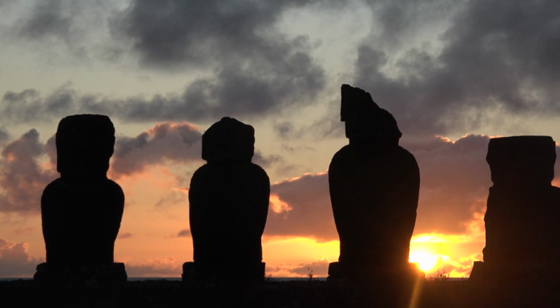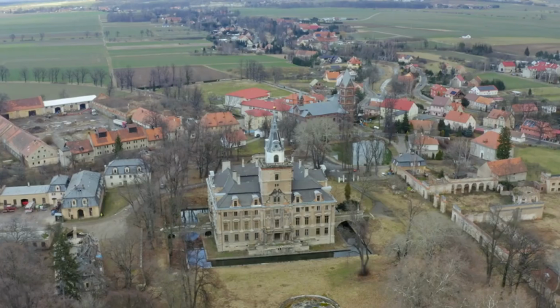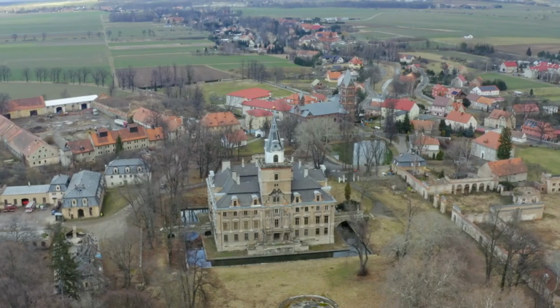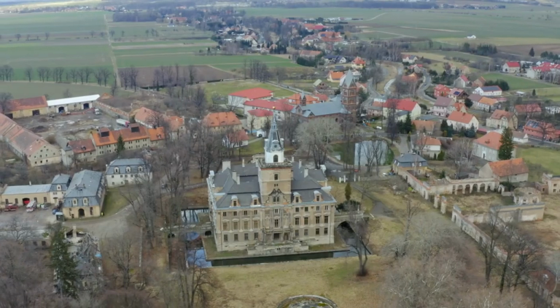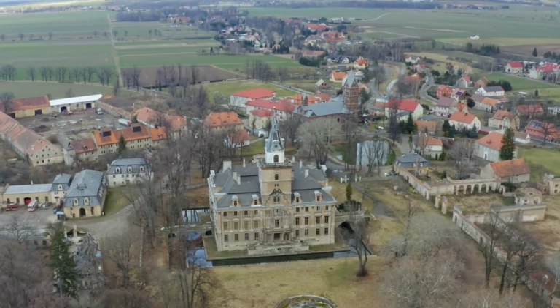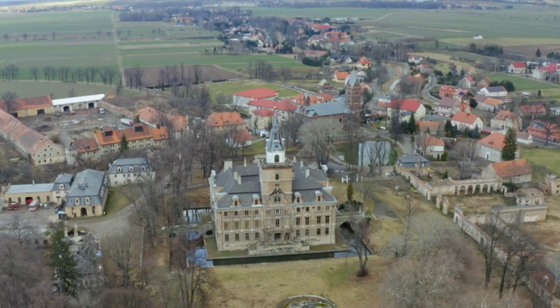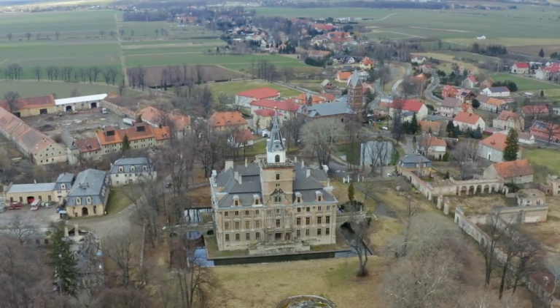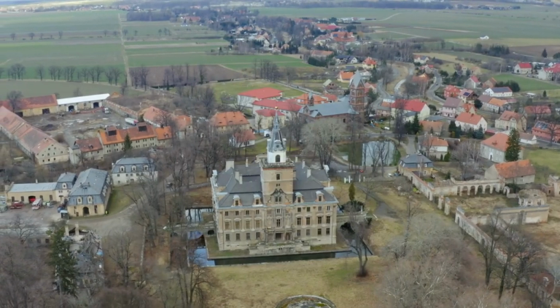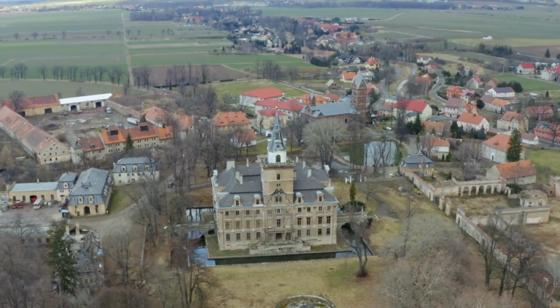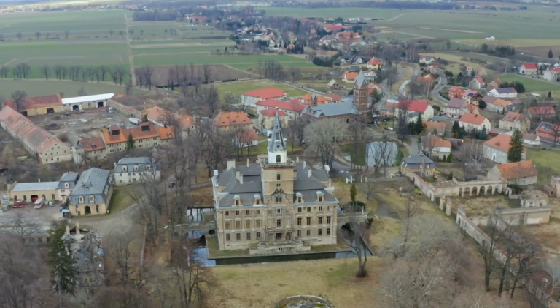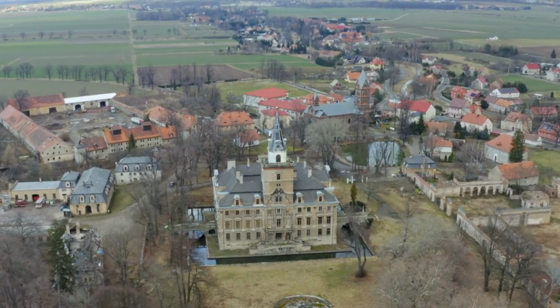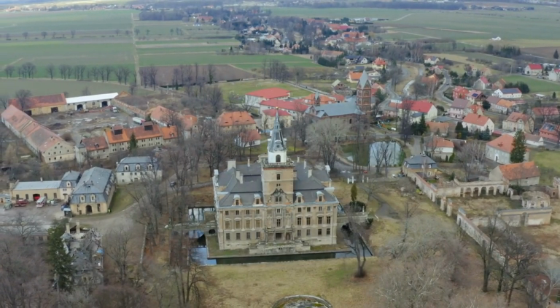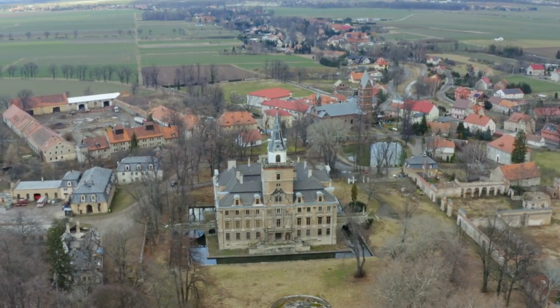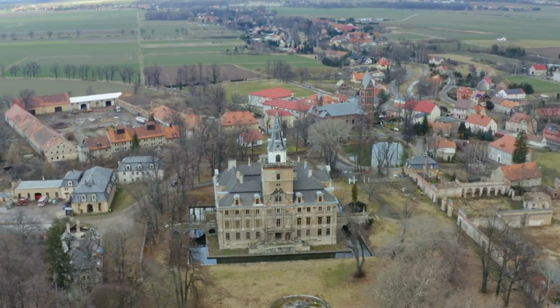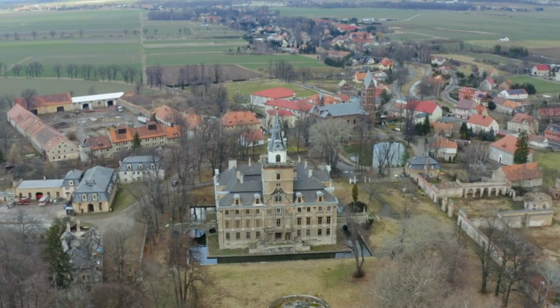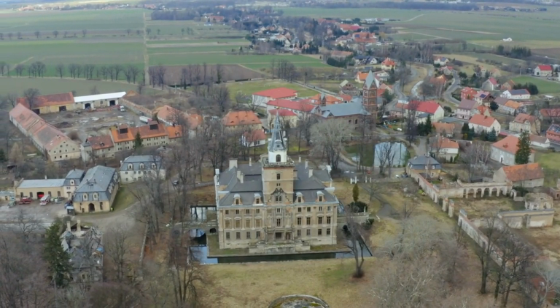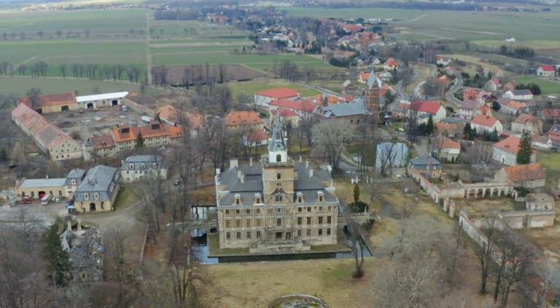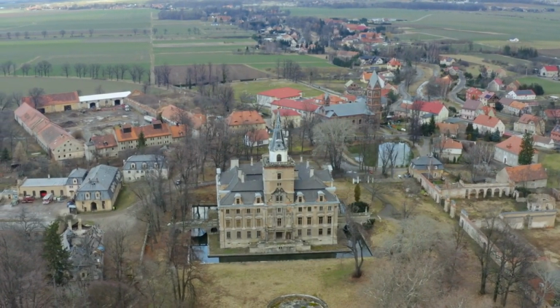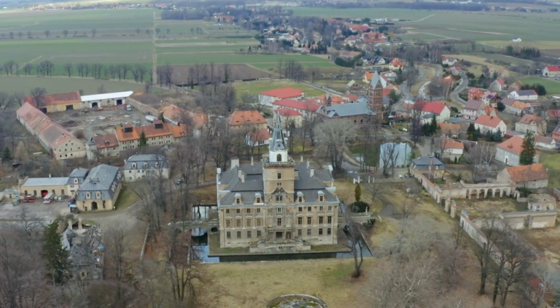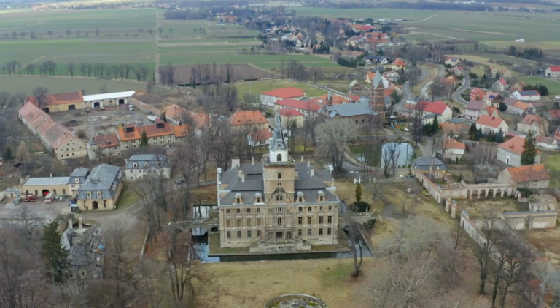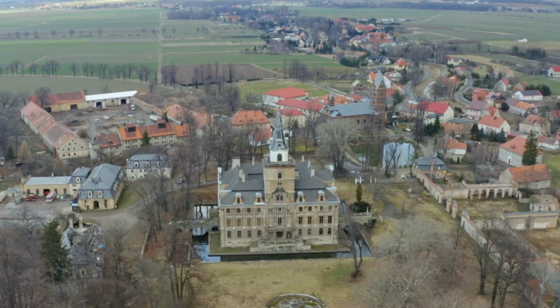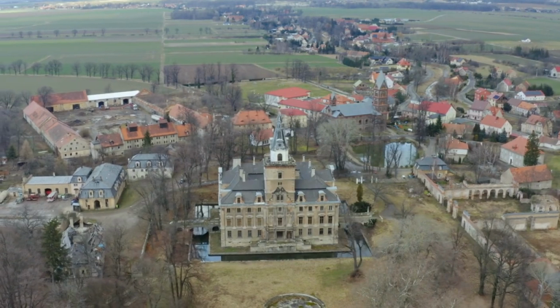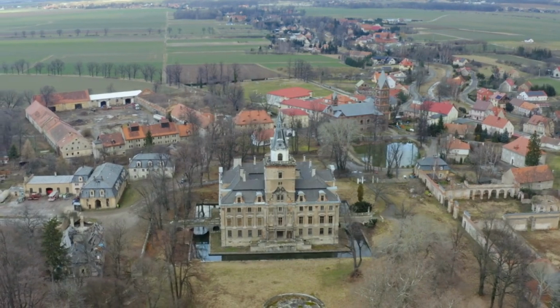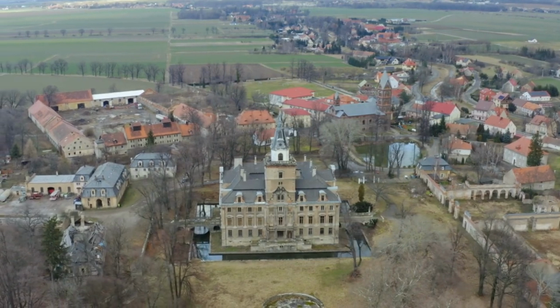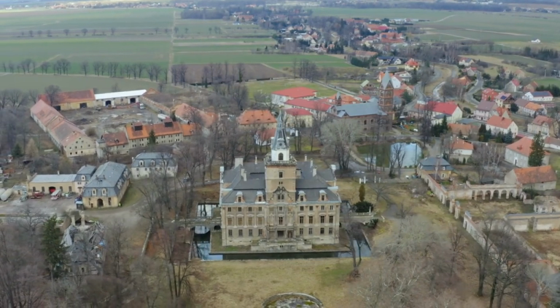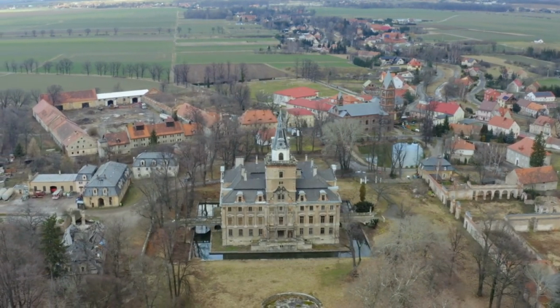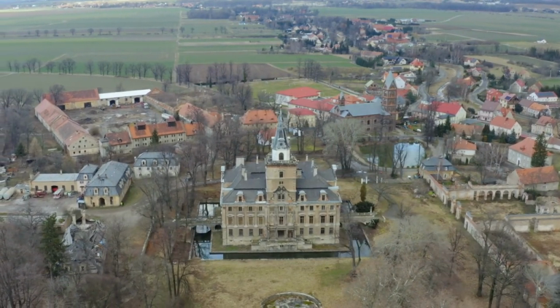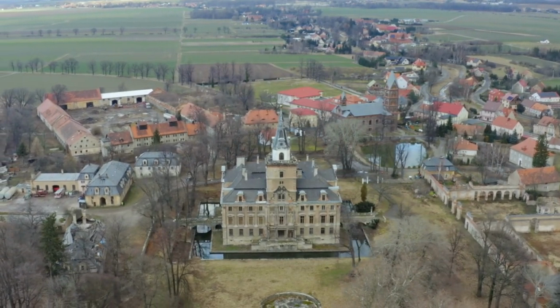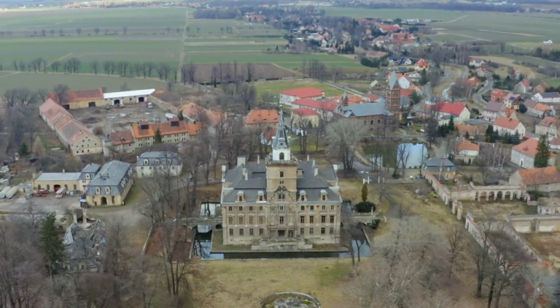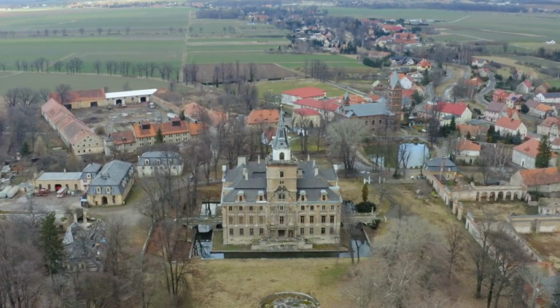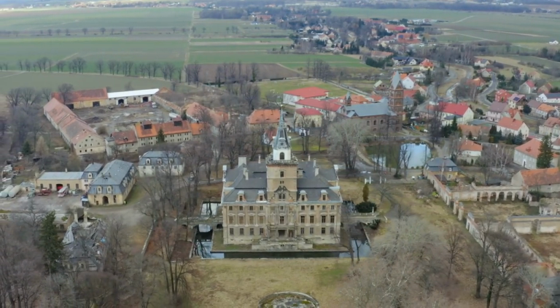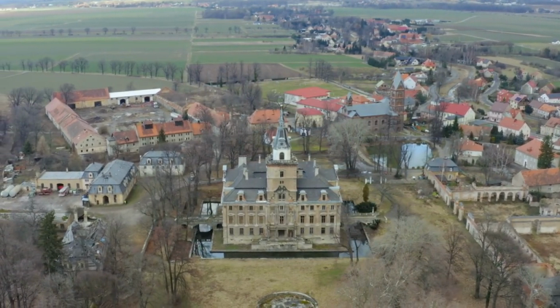These sites are not just a glimpse into our history, but also a testament to the architectural brilliance of our ancestors.